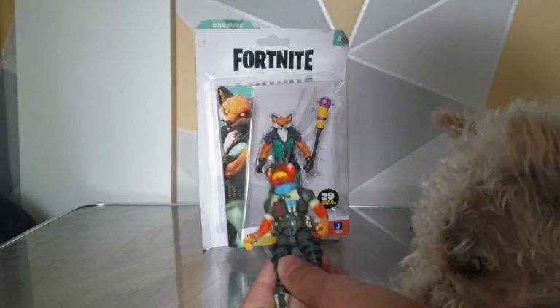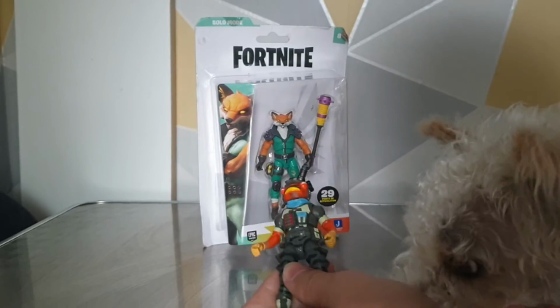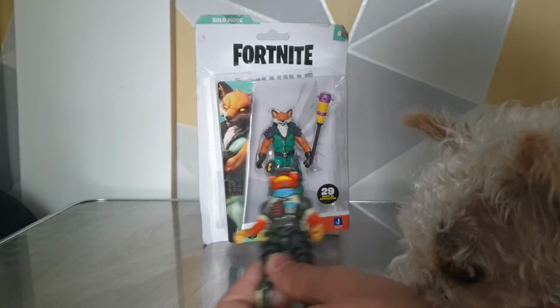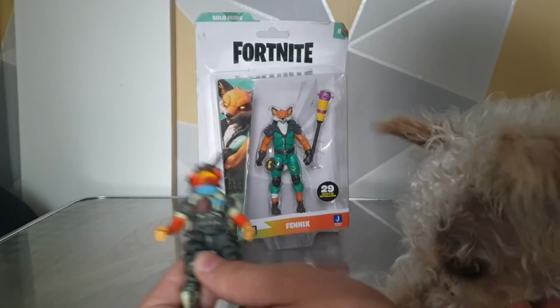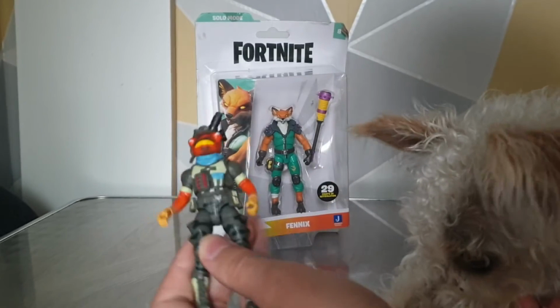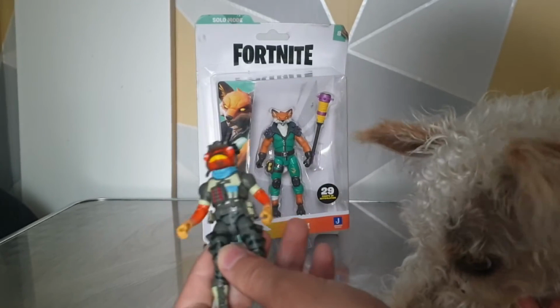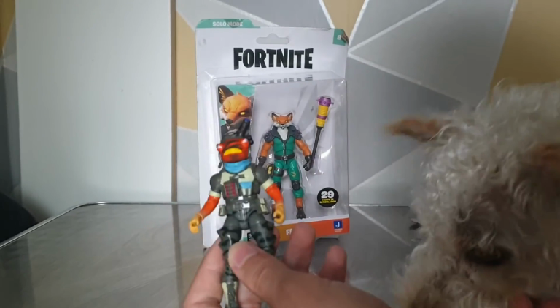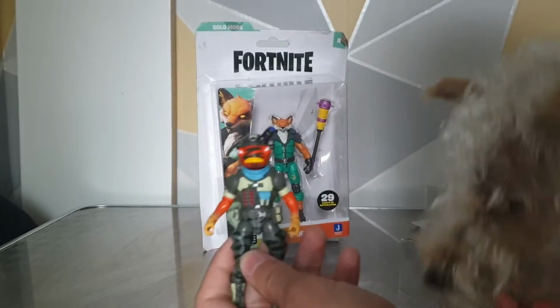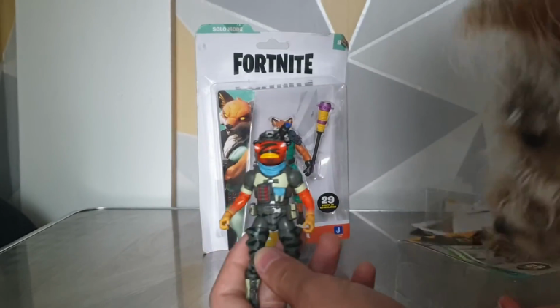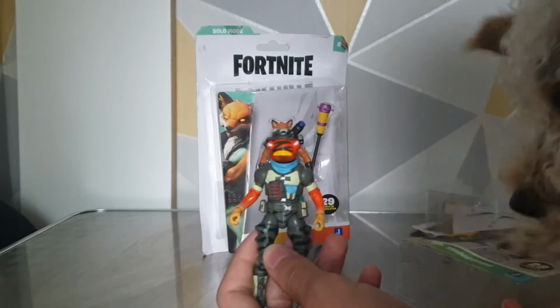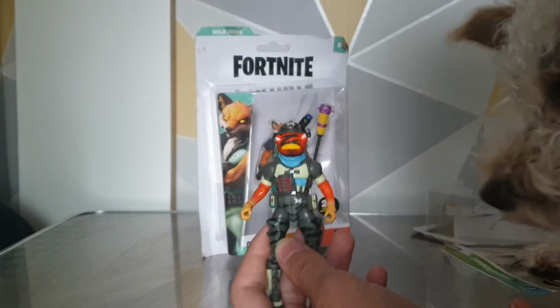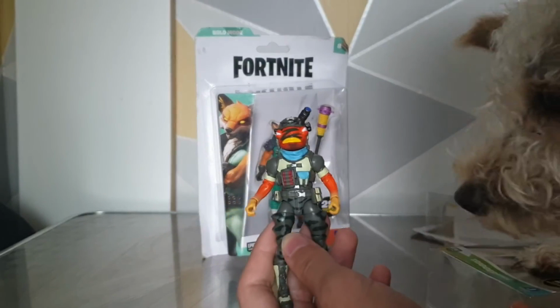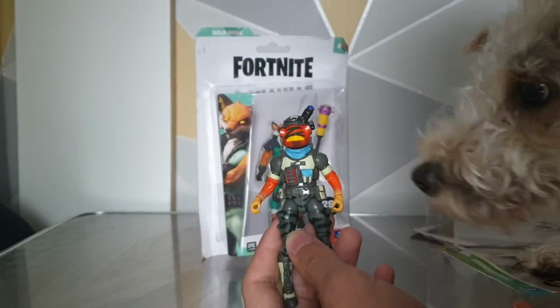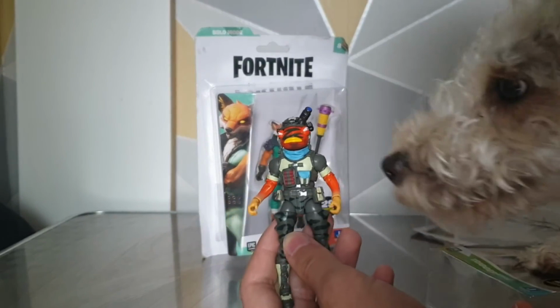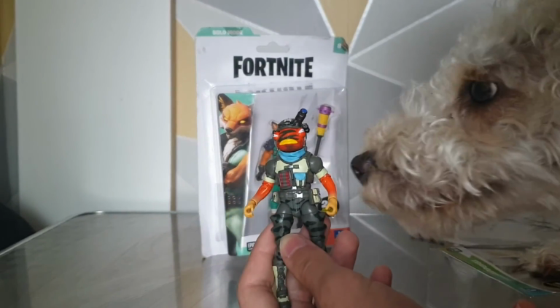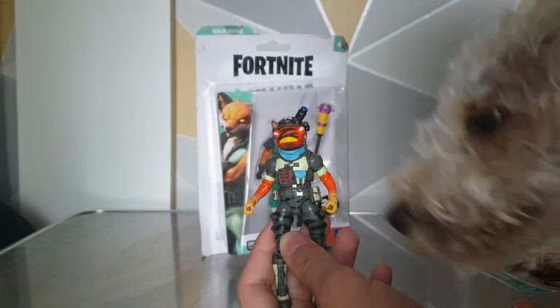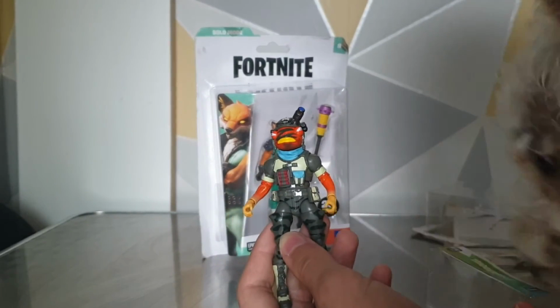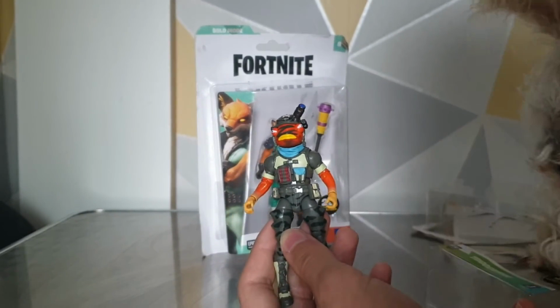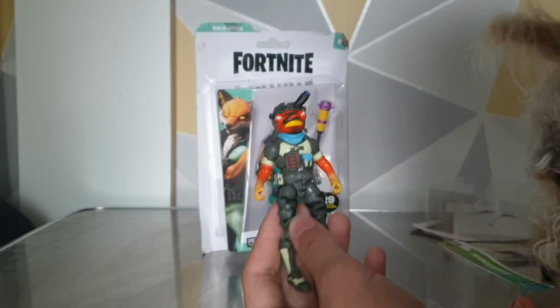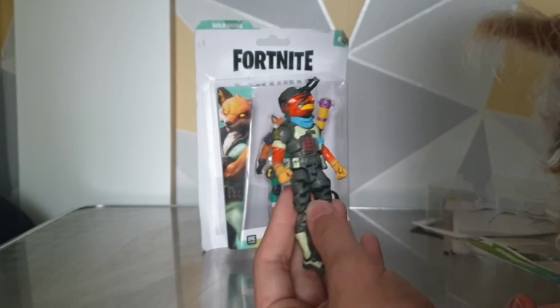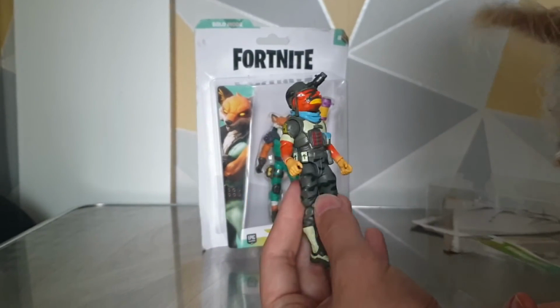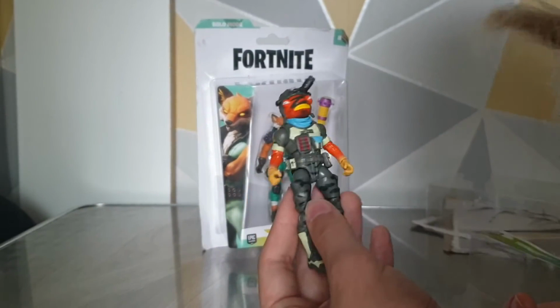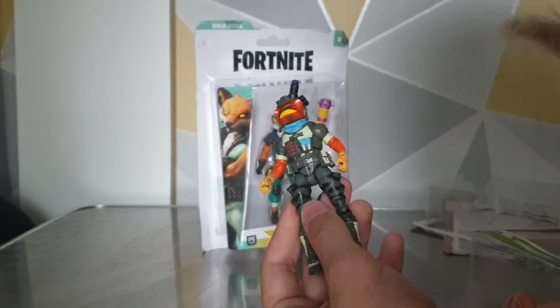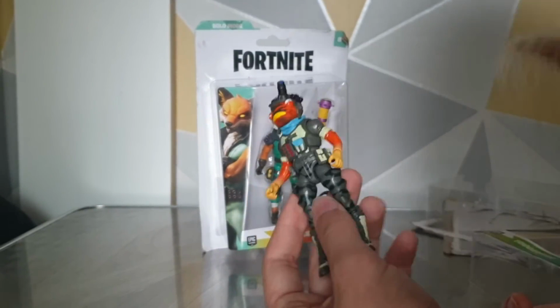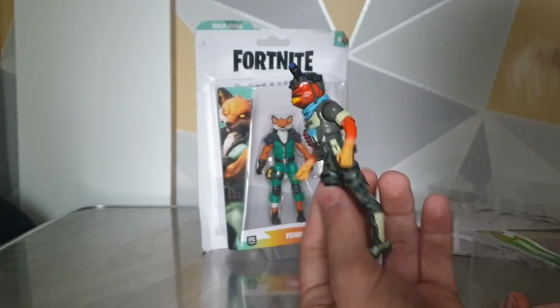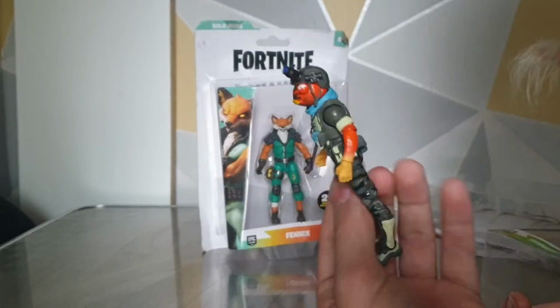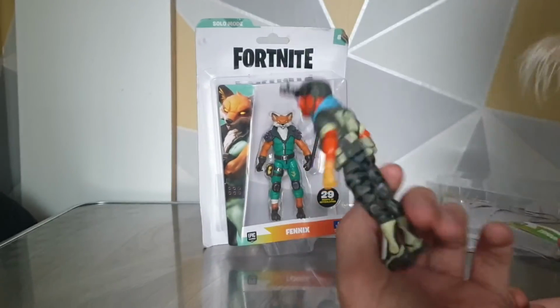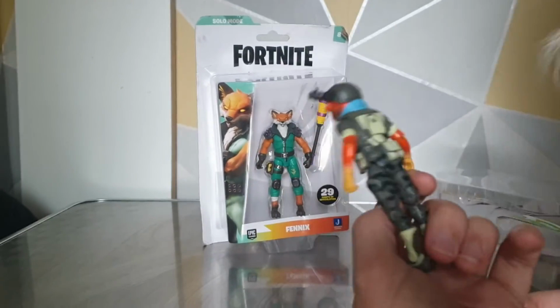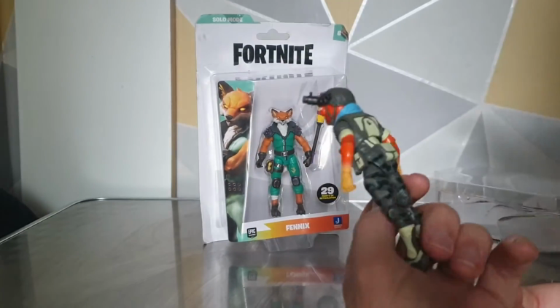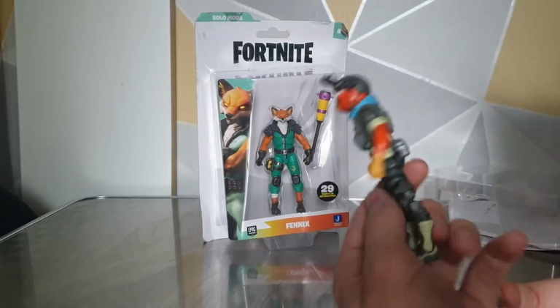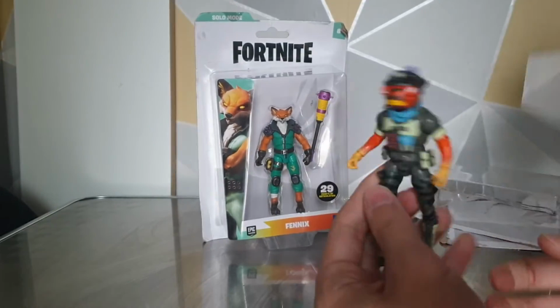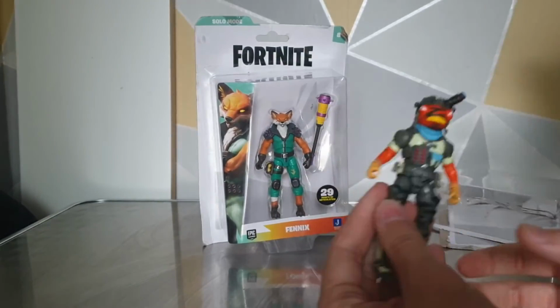He has a lot of detail on him, and yeah, that's it for Triggerfish. He's just one of the more detailed ones compared to the others.